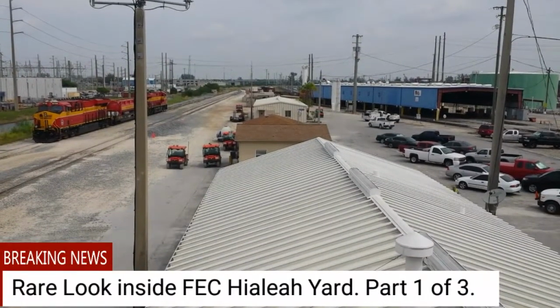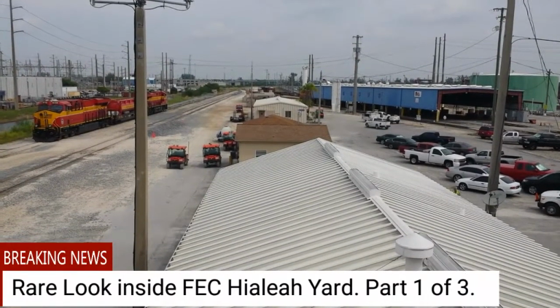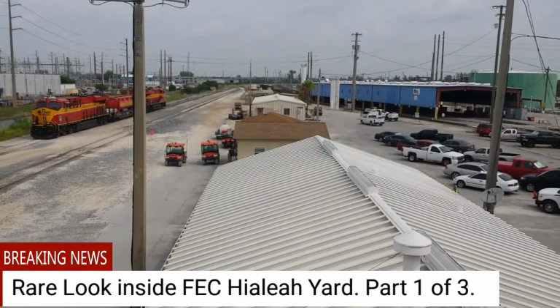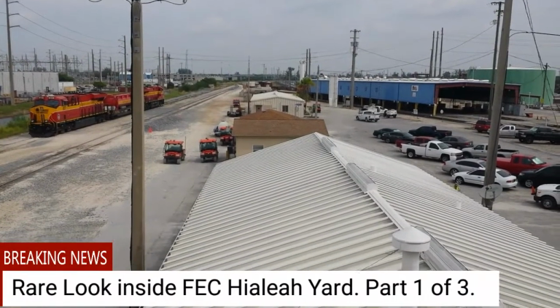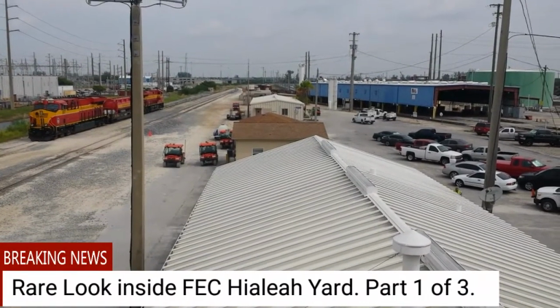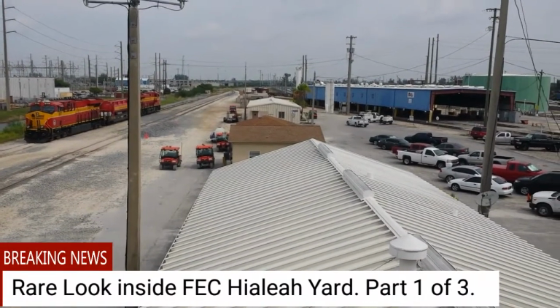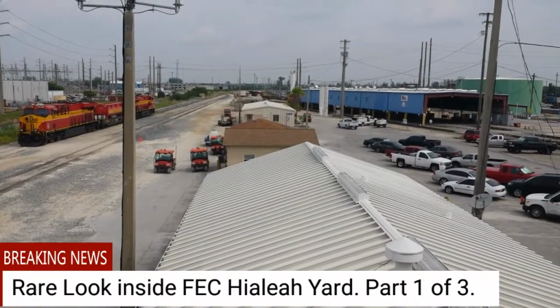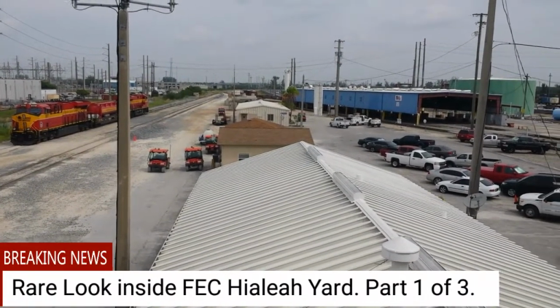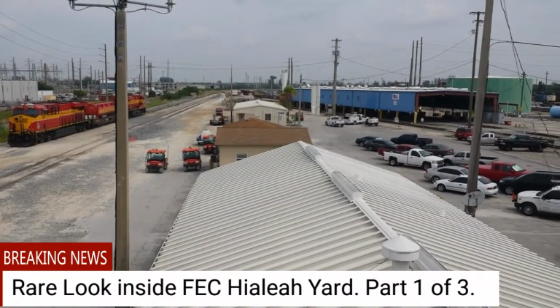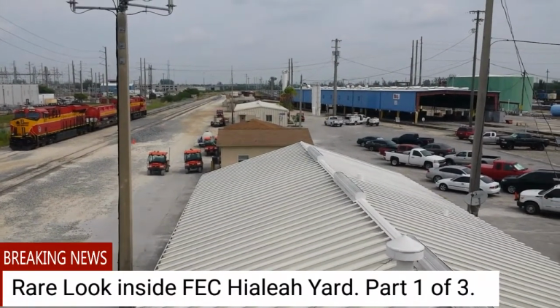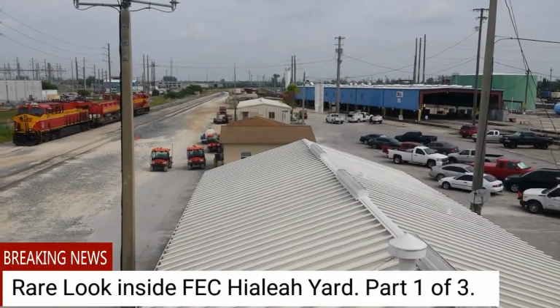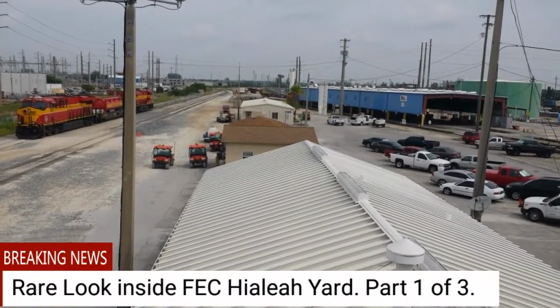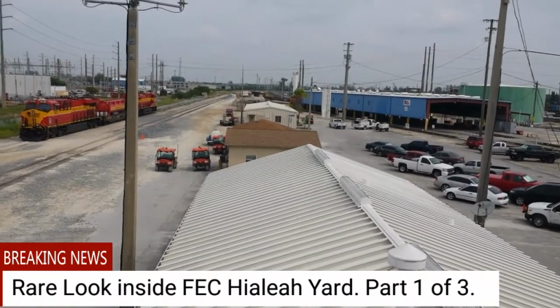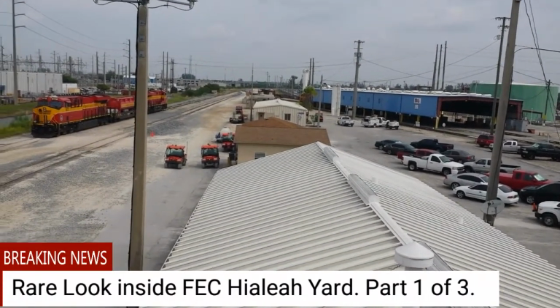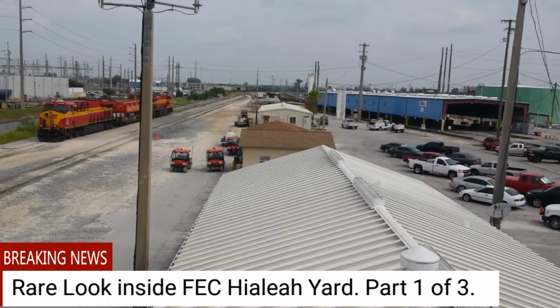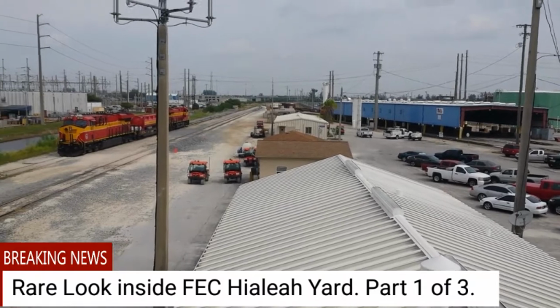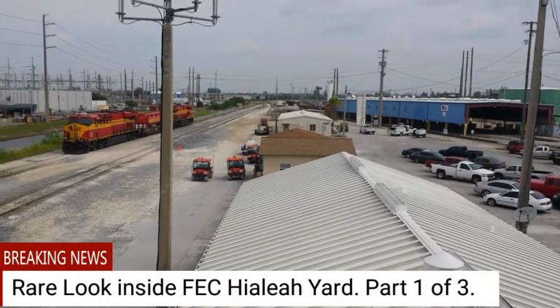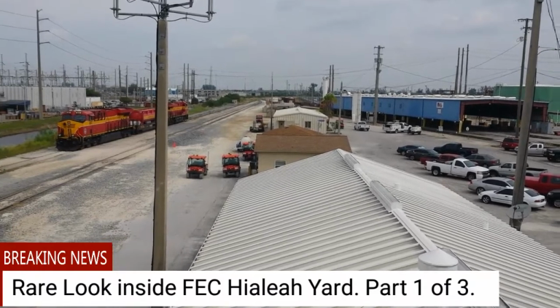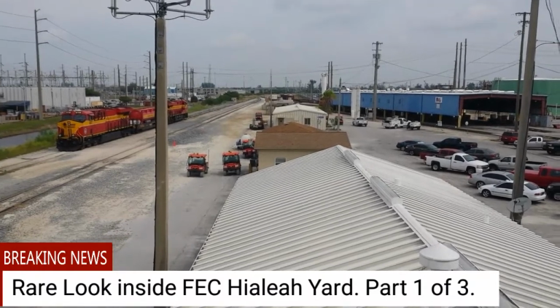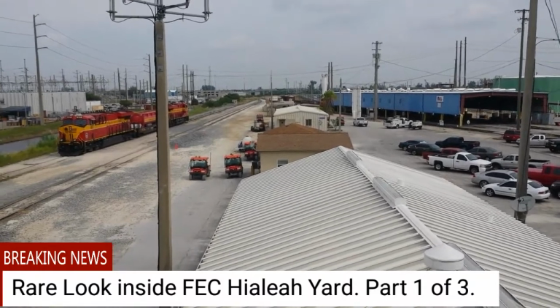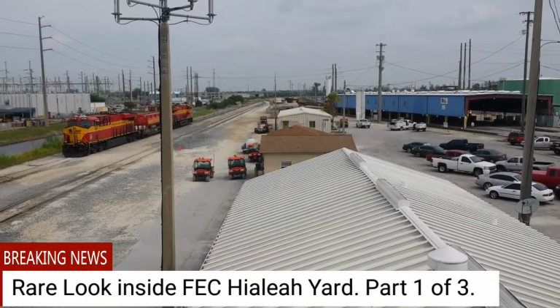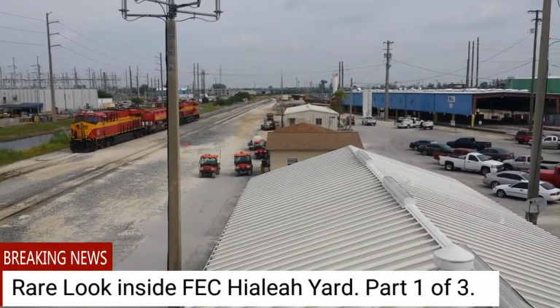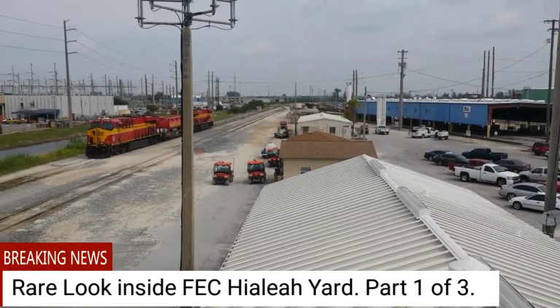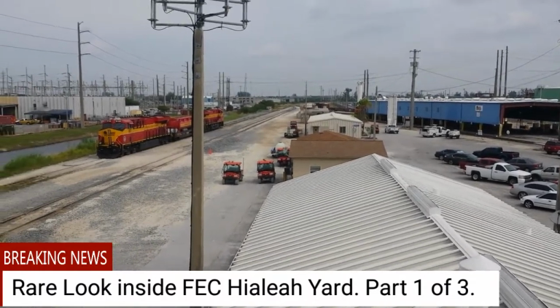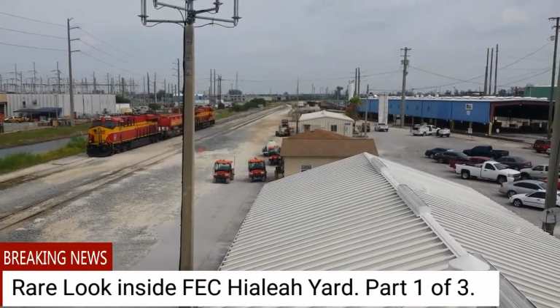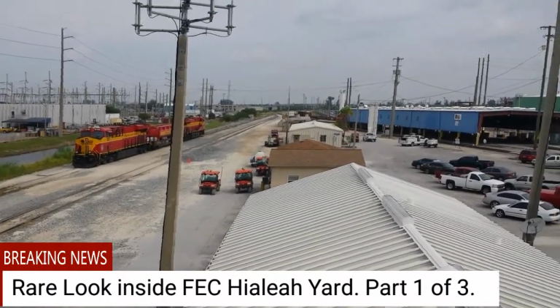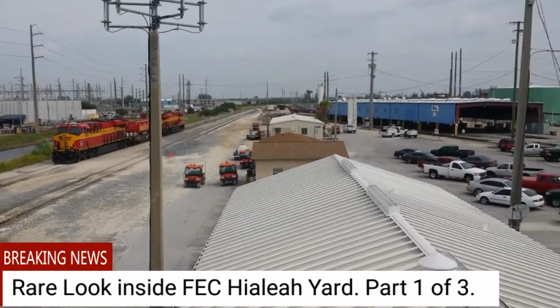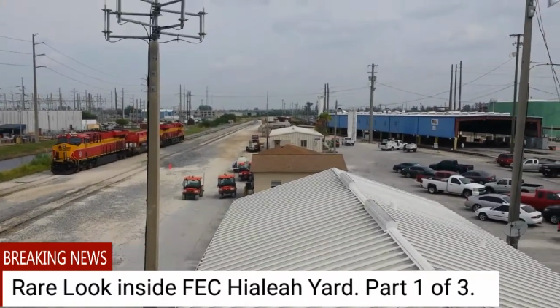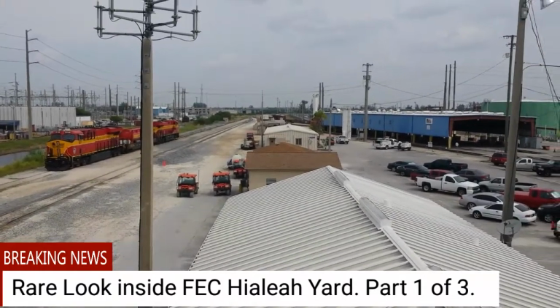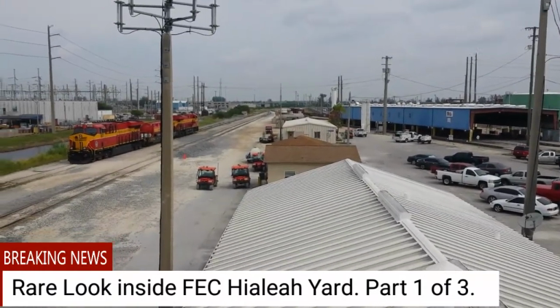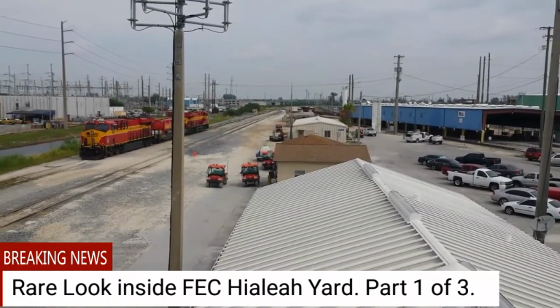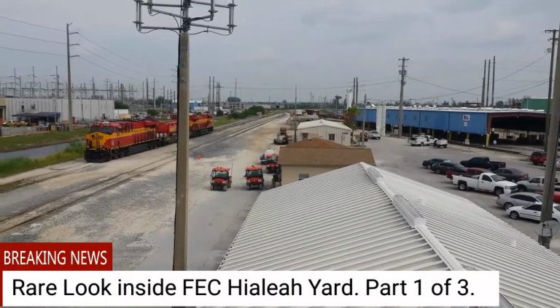Hello ladies and gentlemen, this is a rear look inside the FEC high up here. You guys are currently looking northbound.